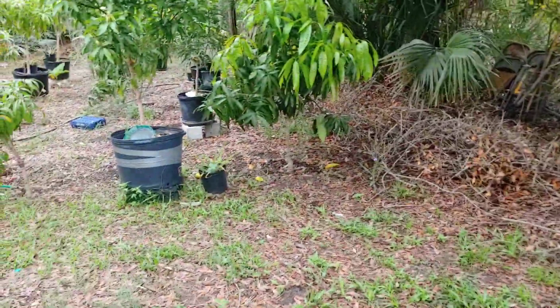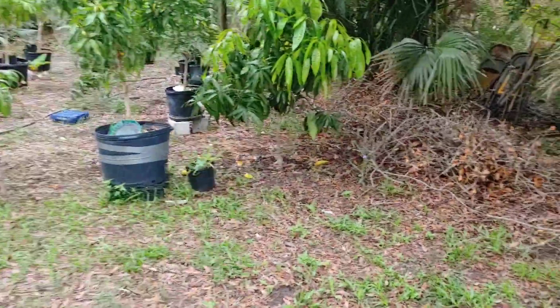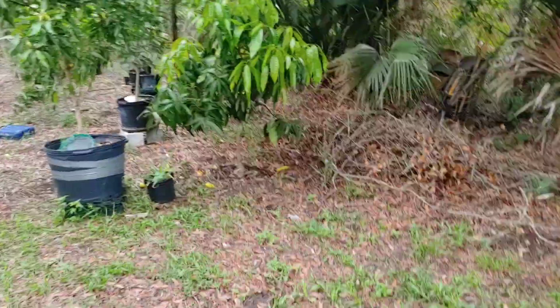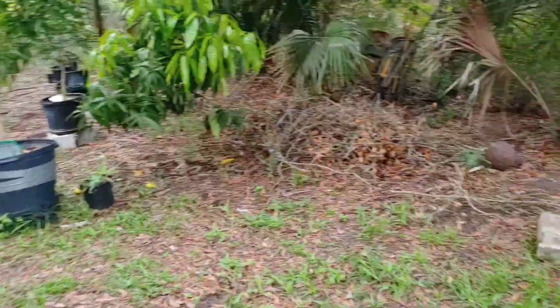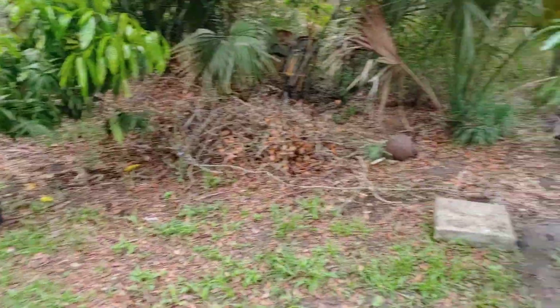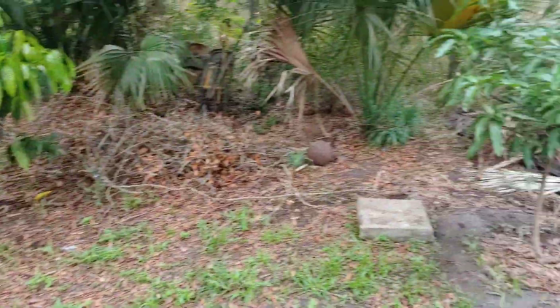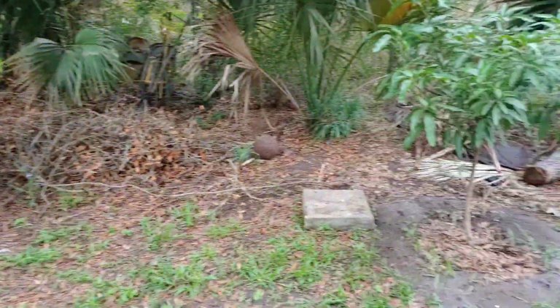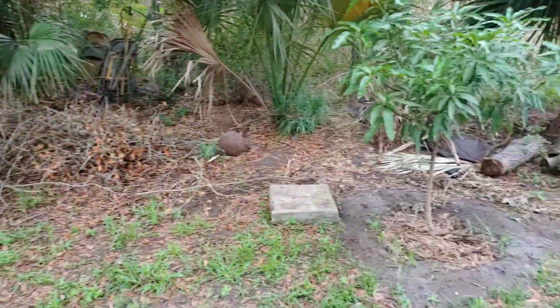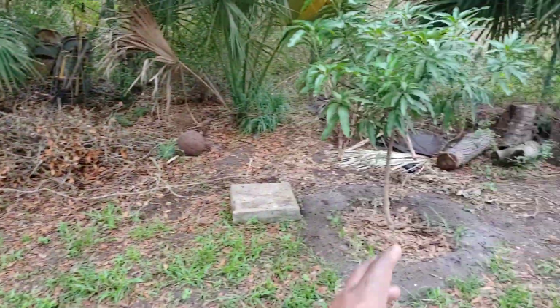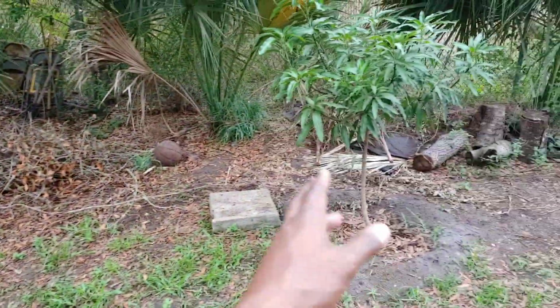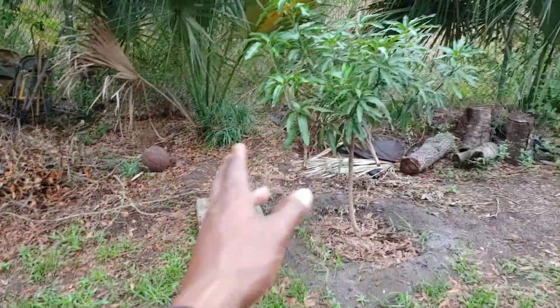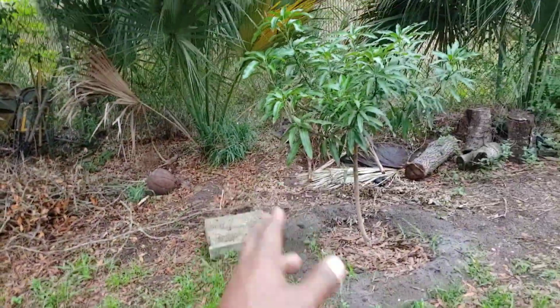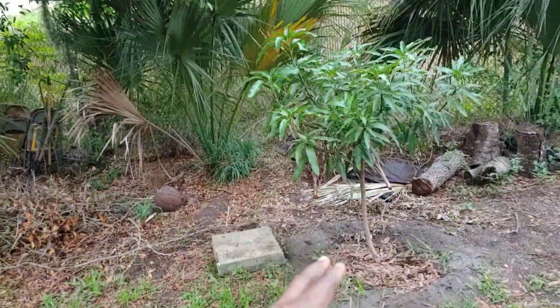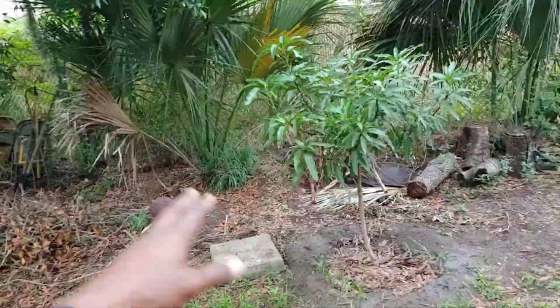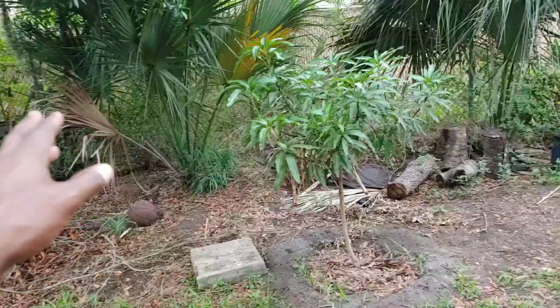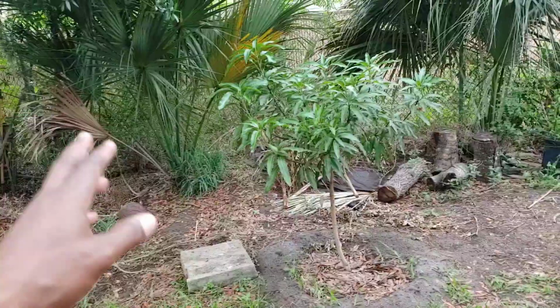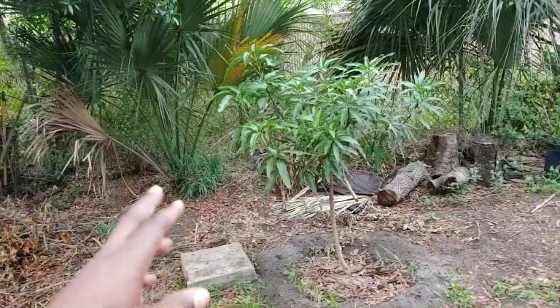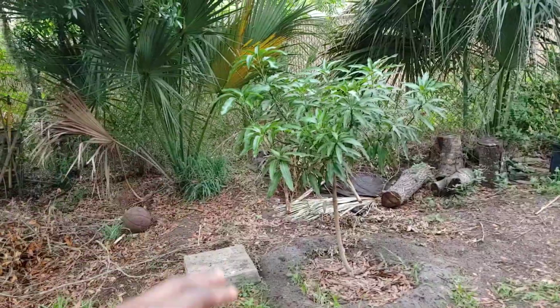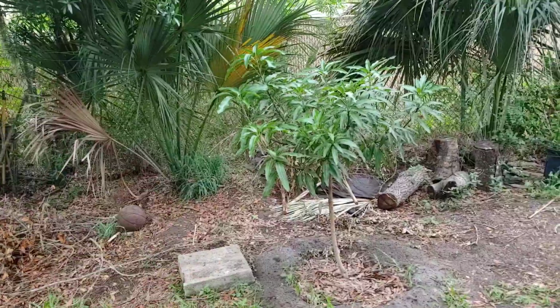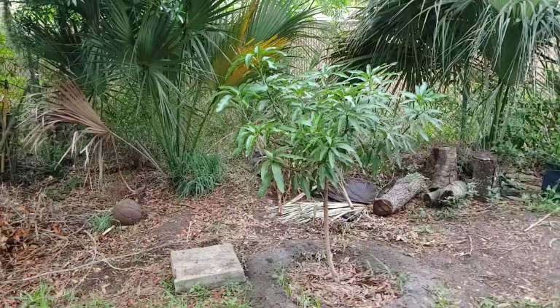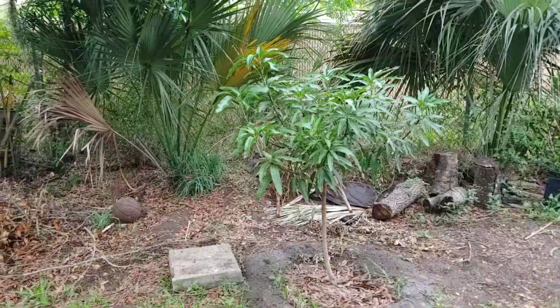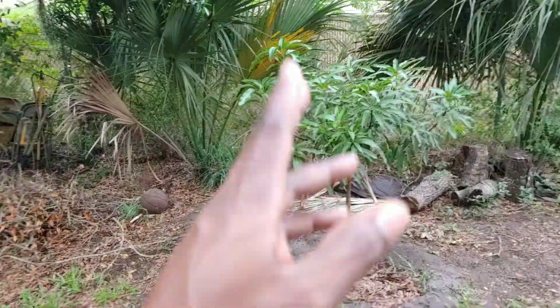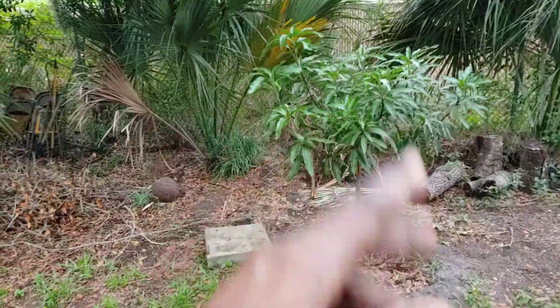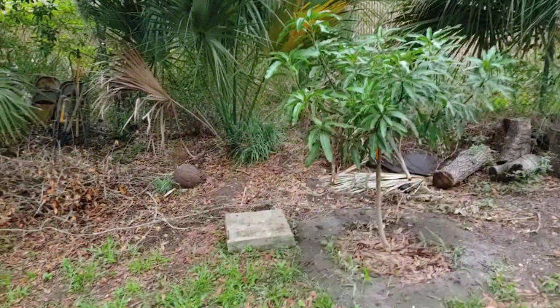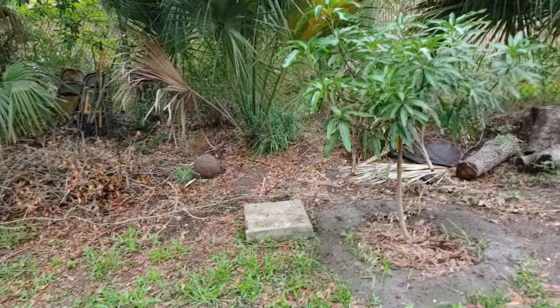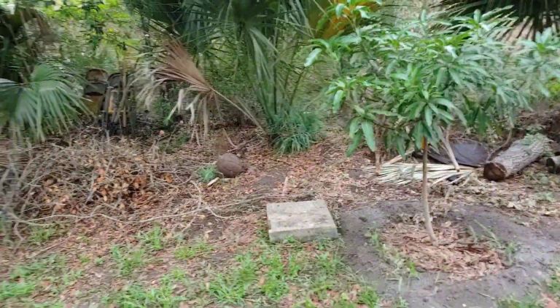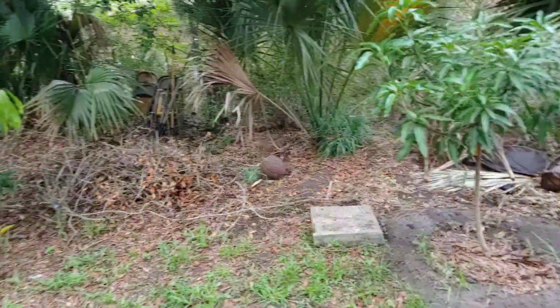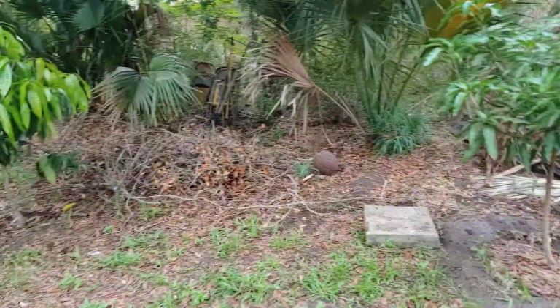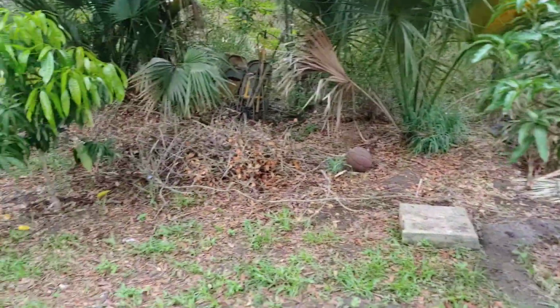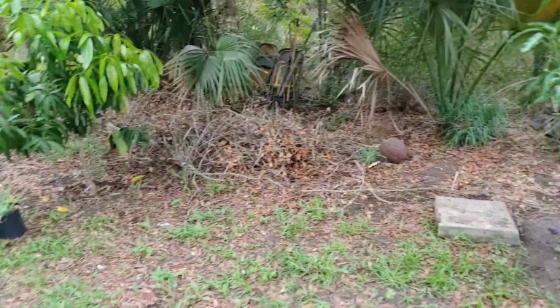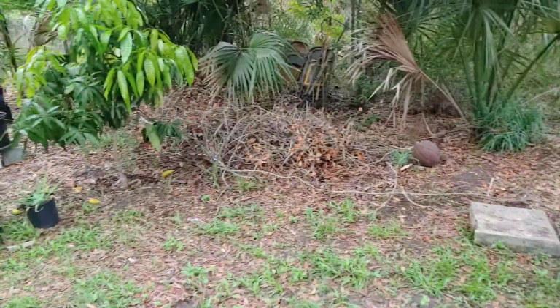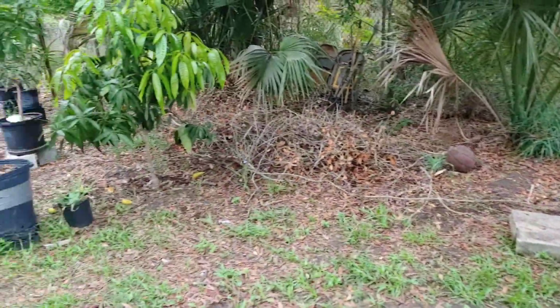And I took that lower limb off and grafted it to another tree.